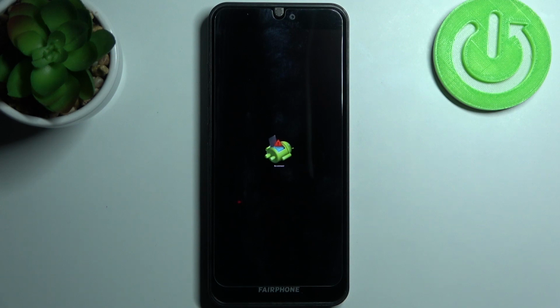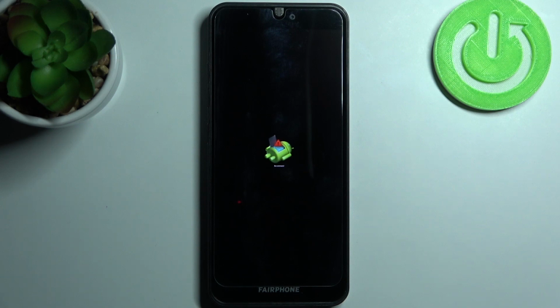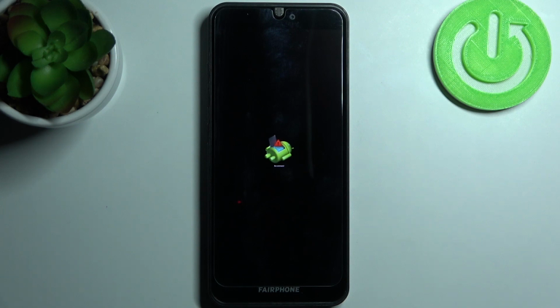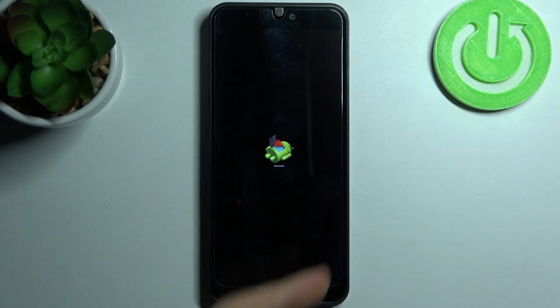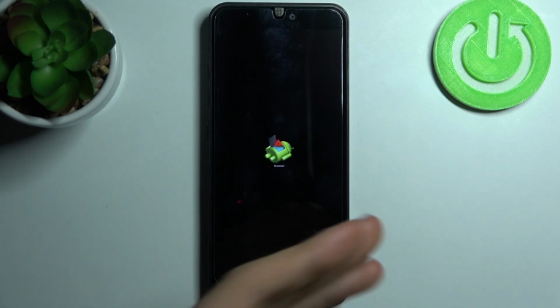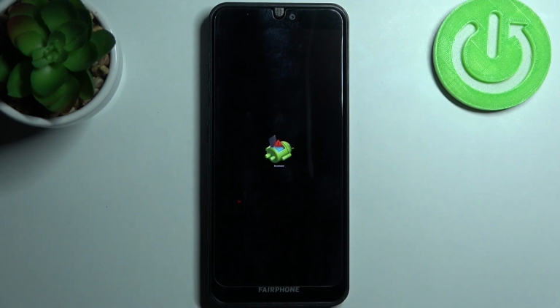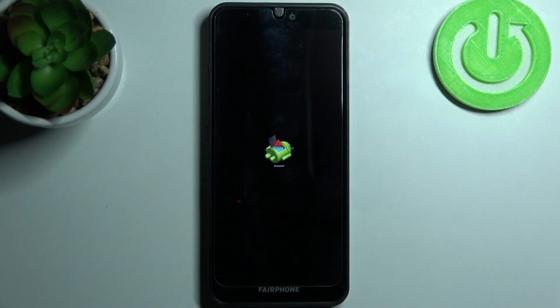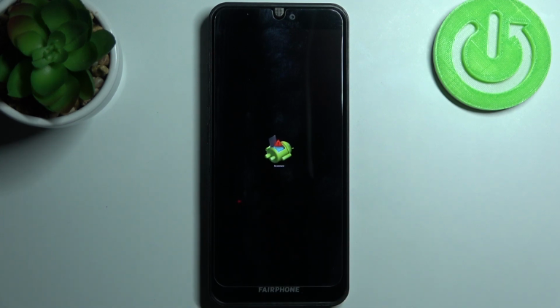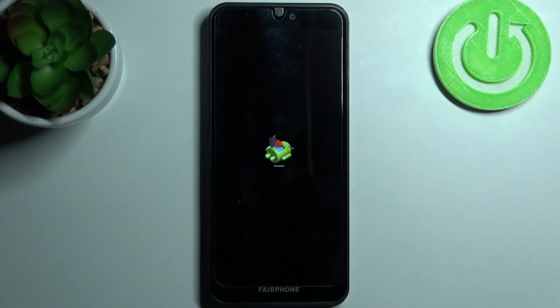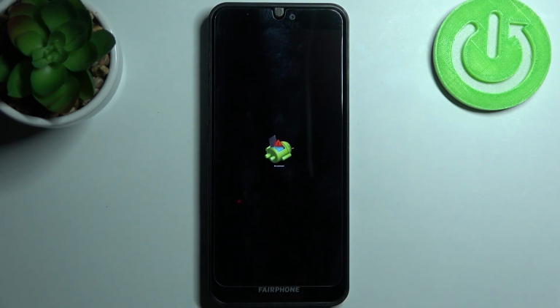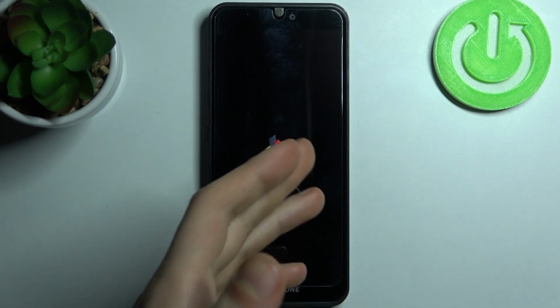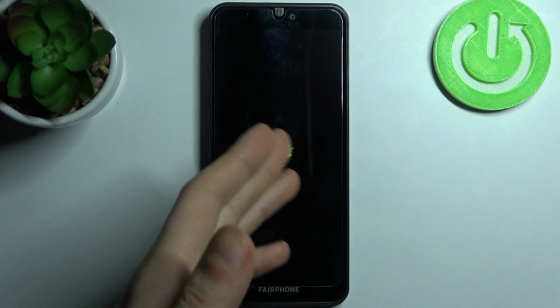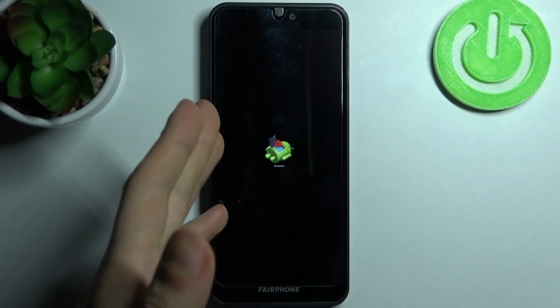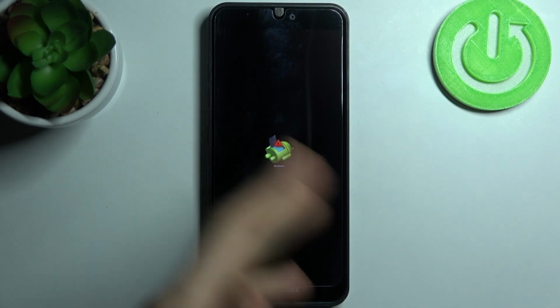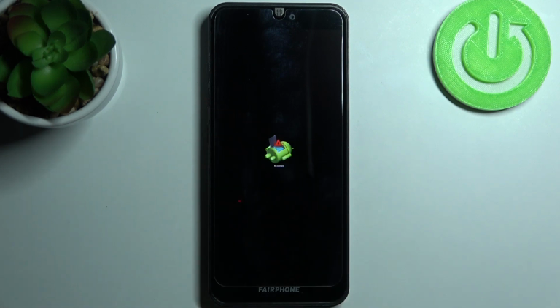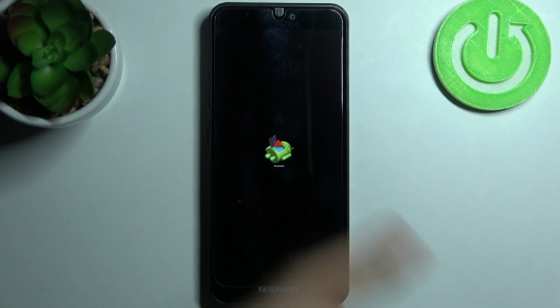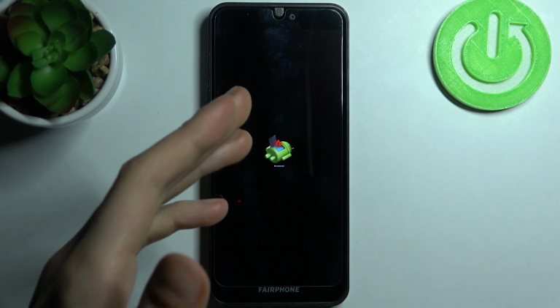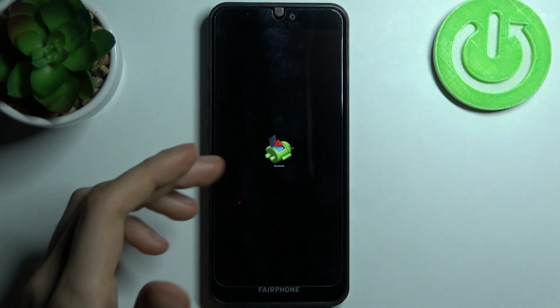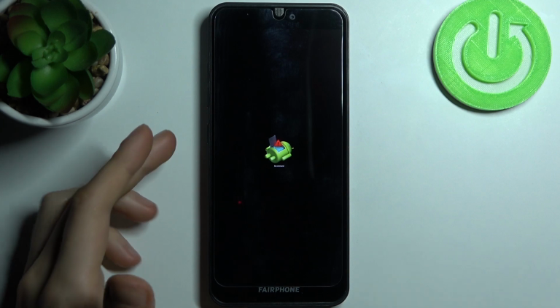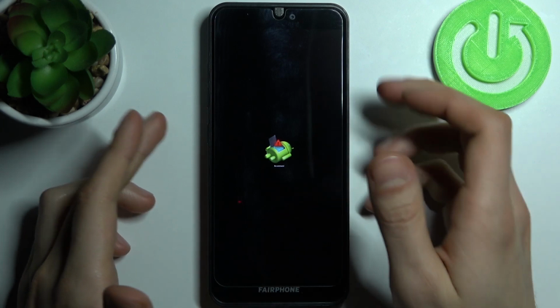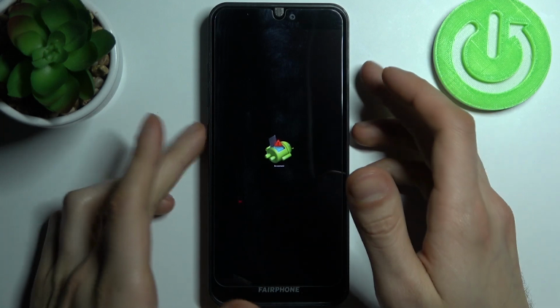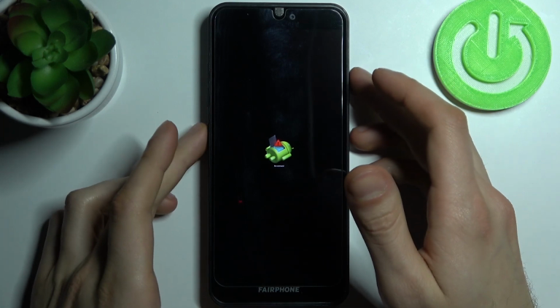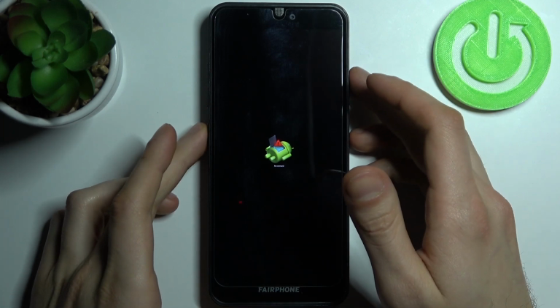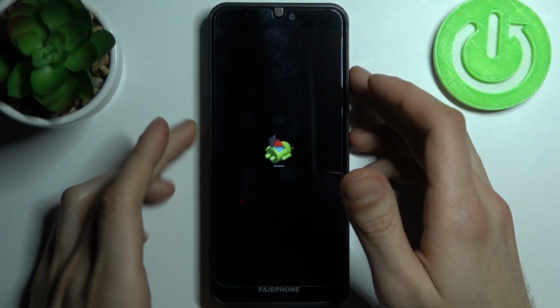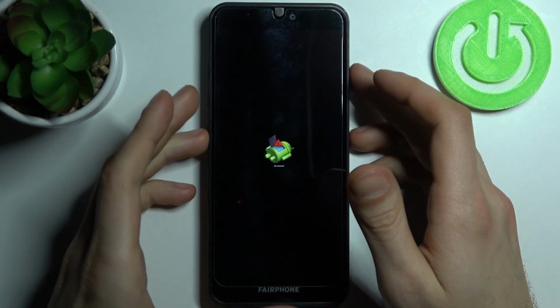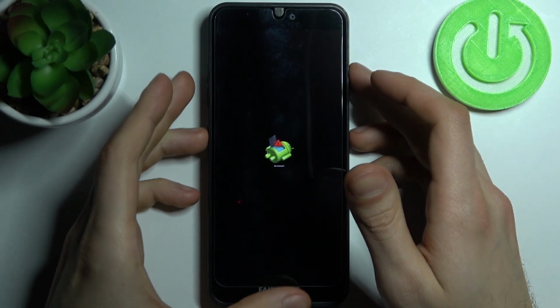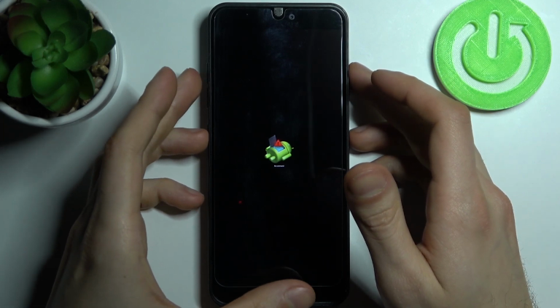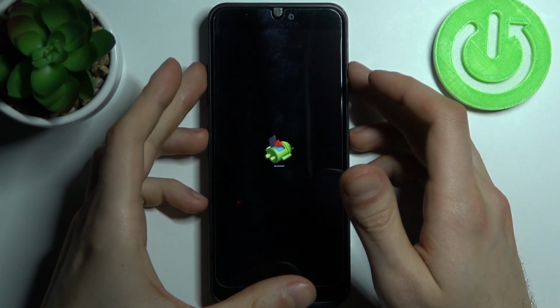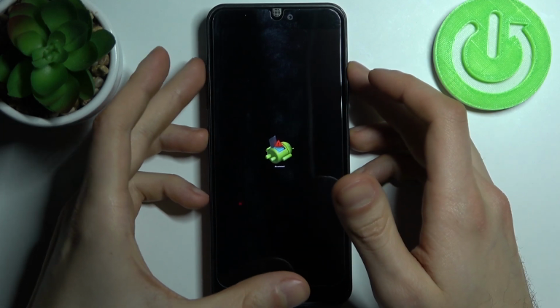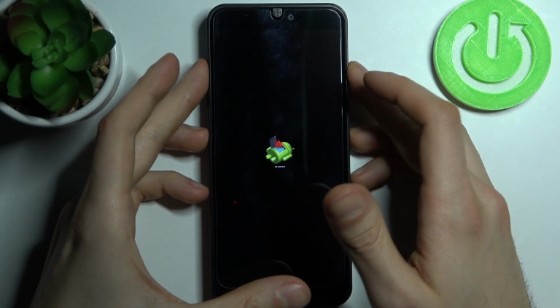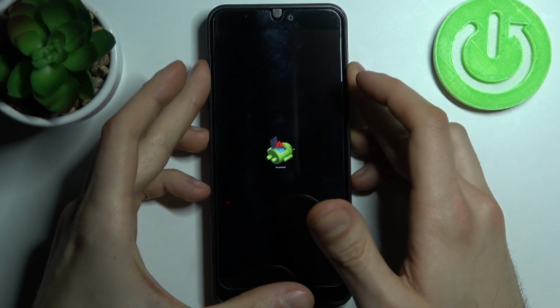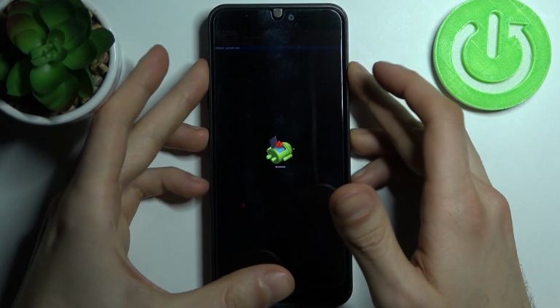When you see the Android robot just laying down on your screen, hold down the power key and press volume up once.